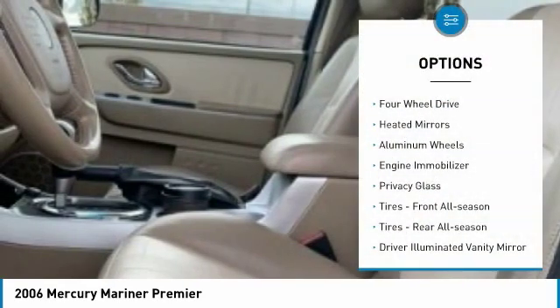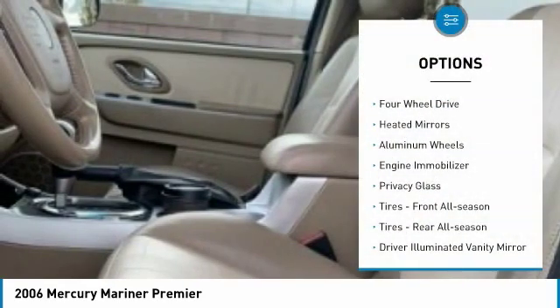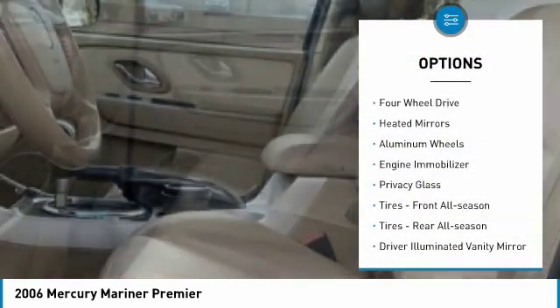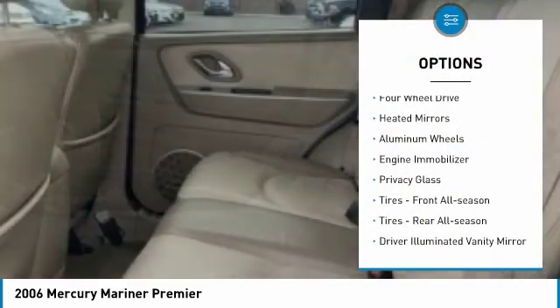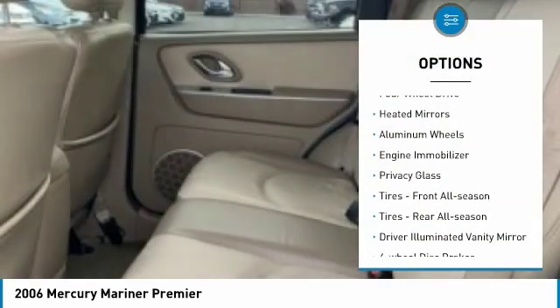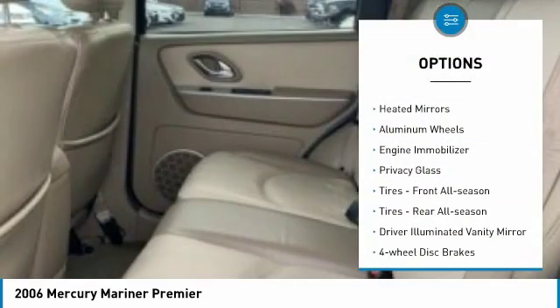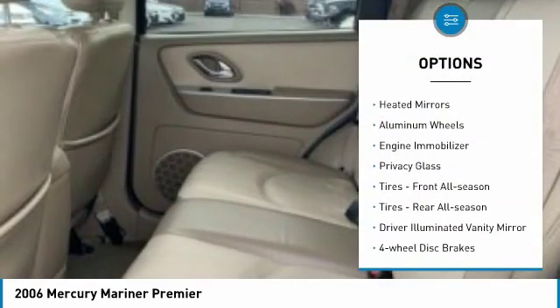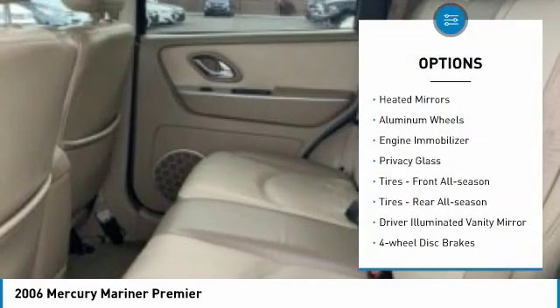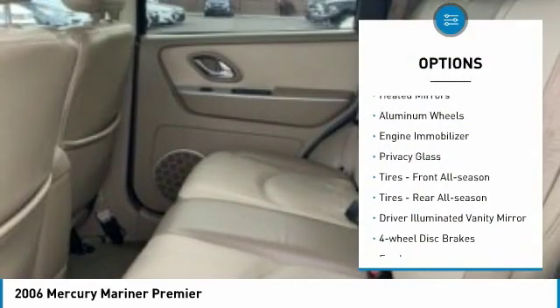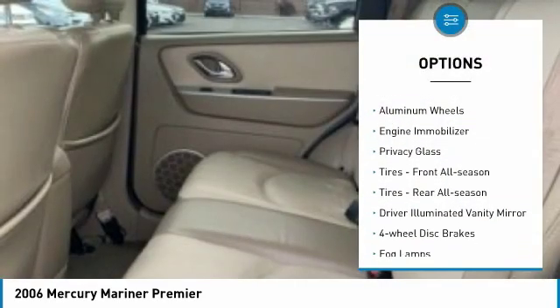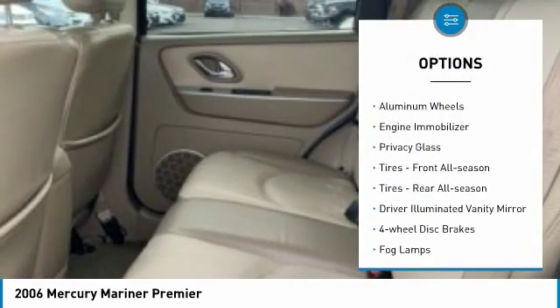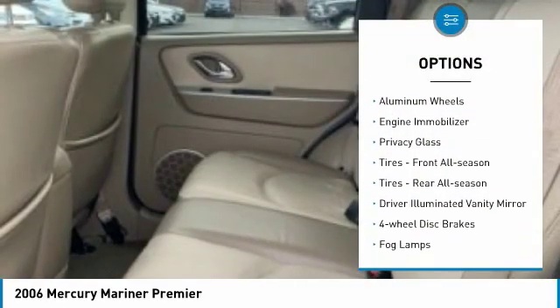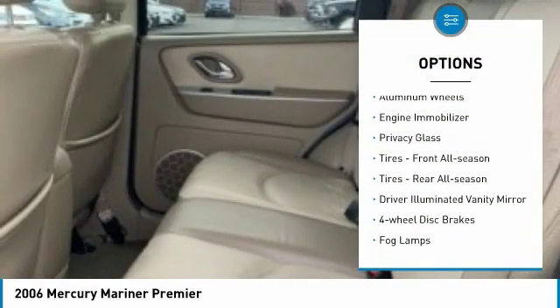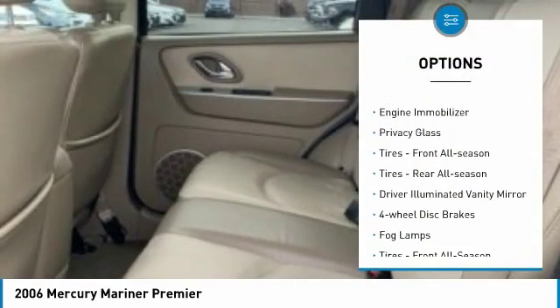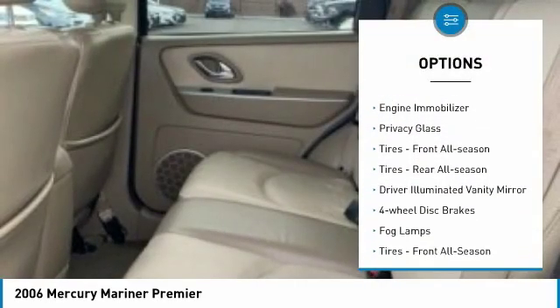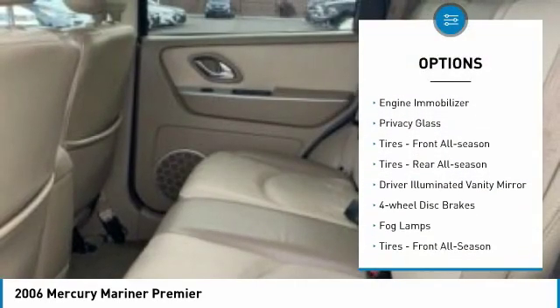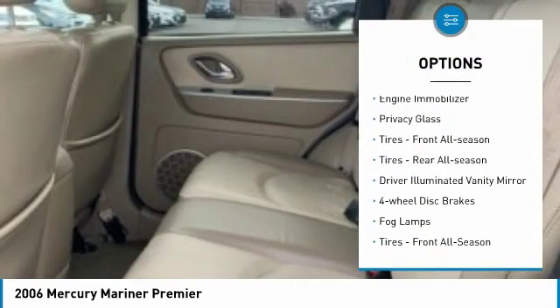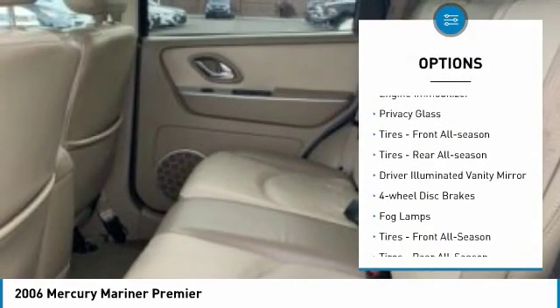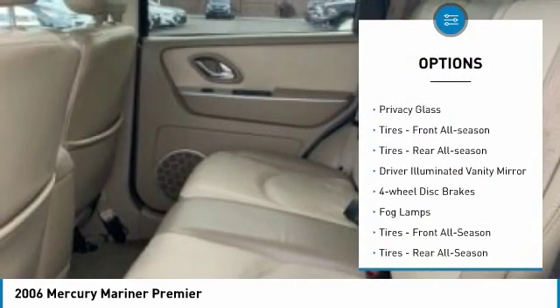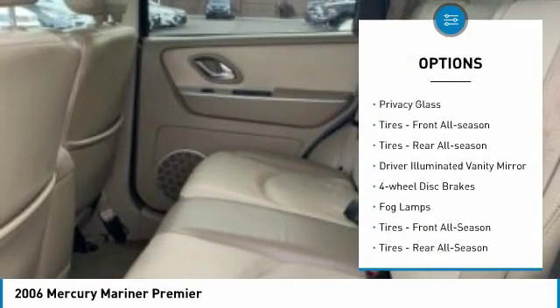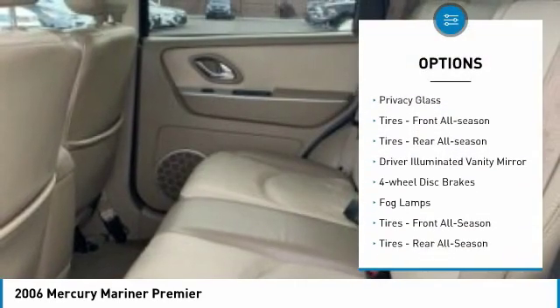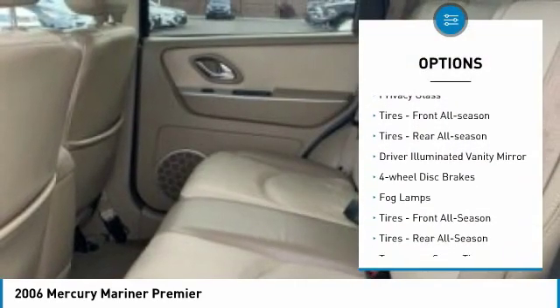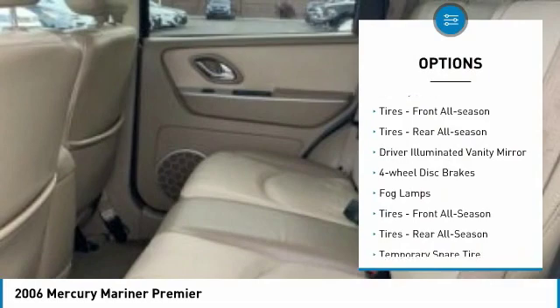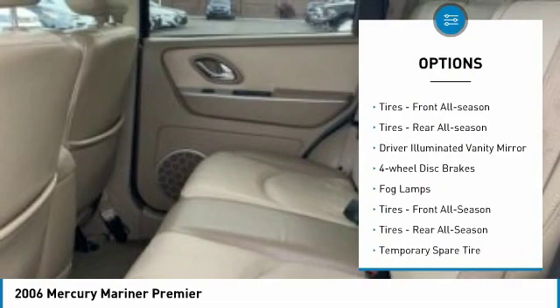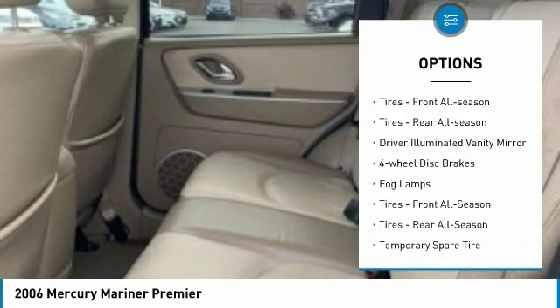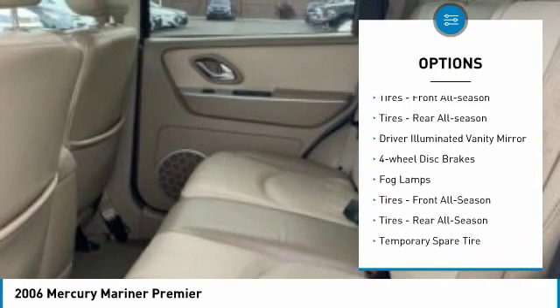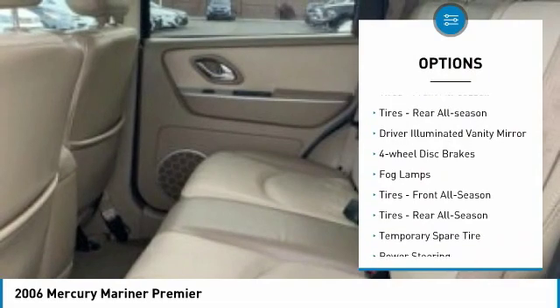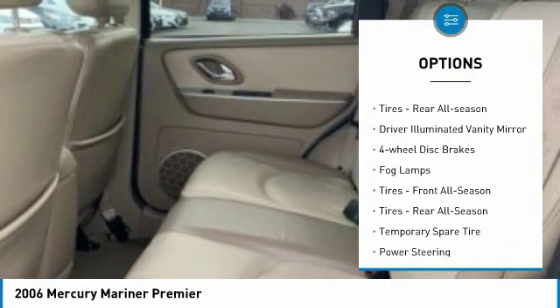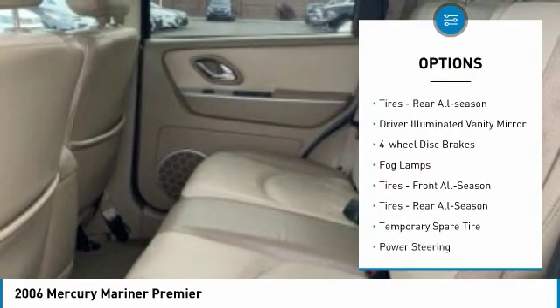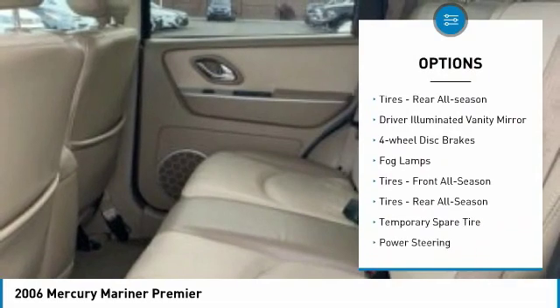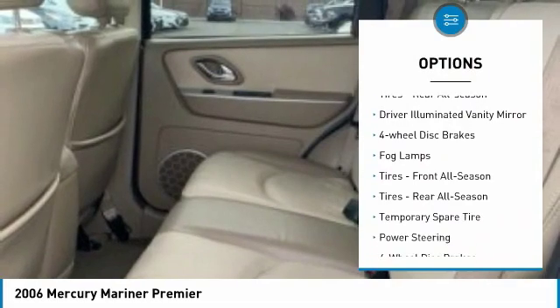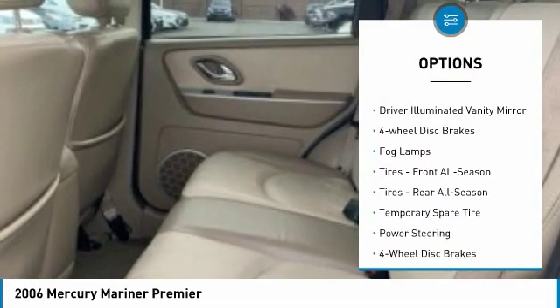Four-wheel drive, heated mirrors, aluminum wheels, engine immobilizer, privacy glass.